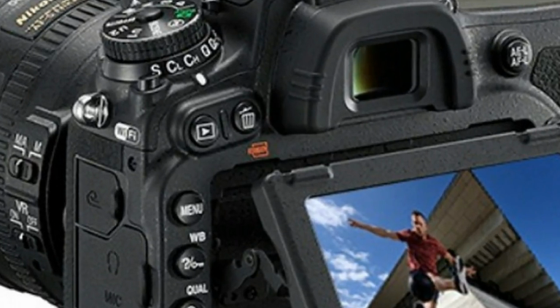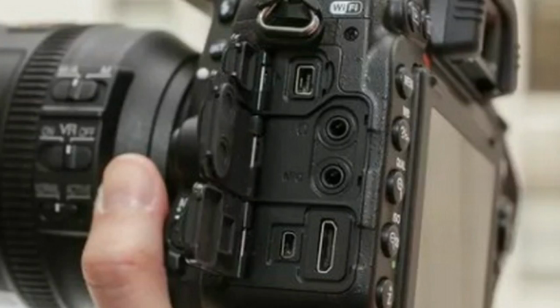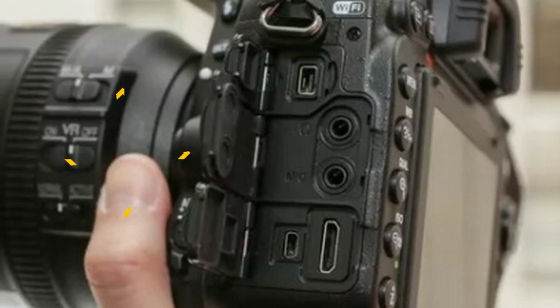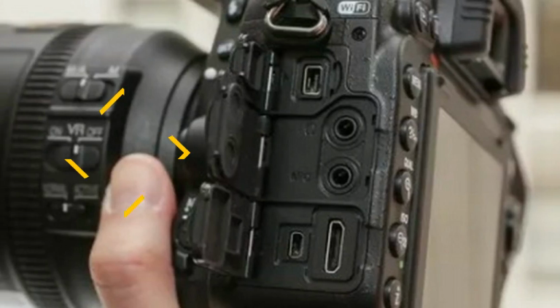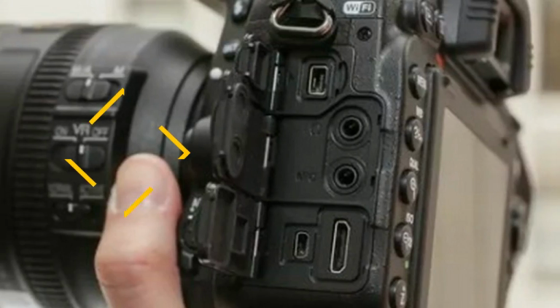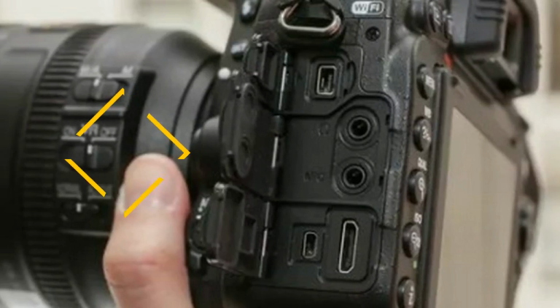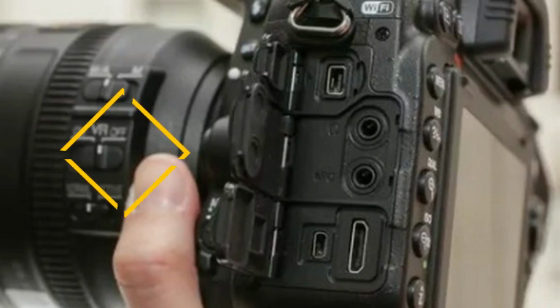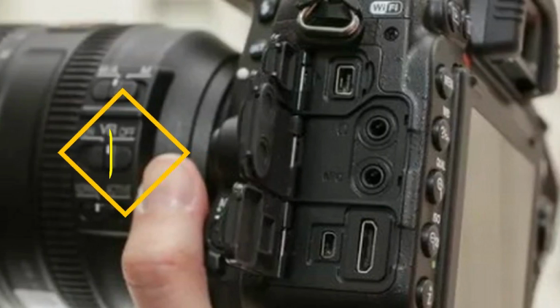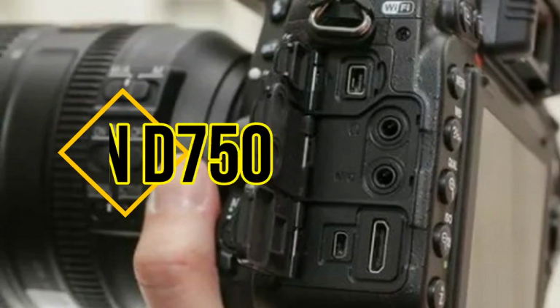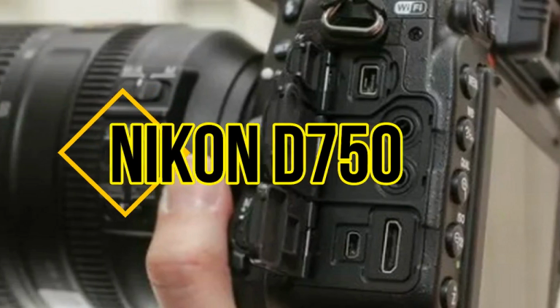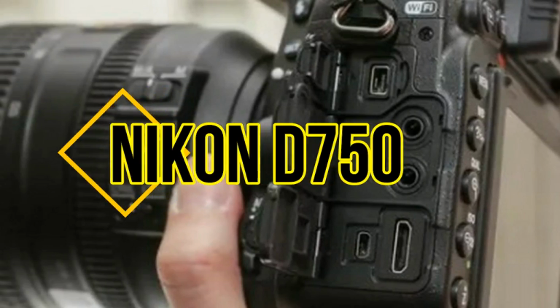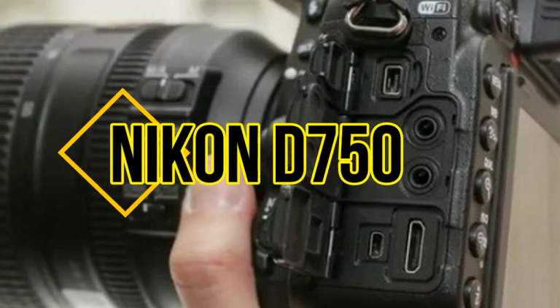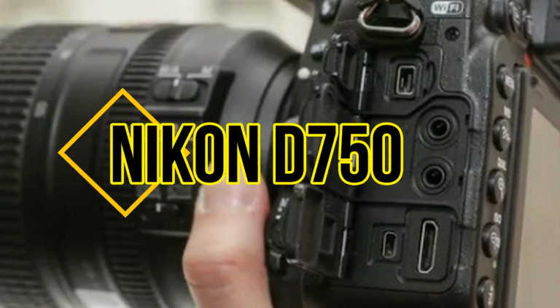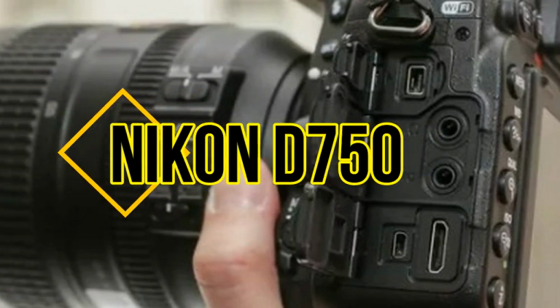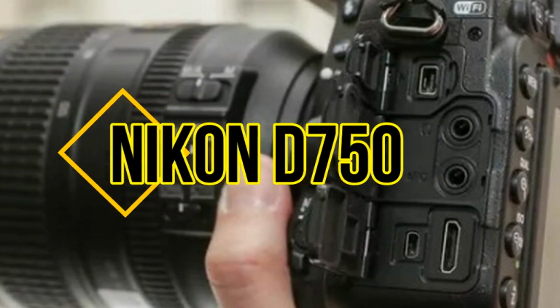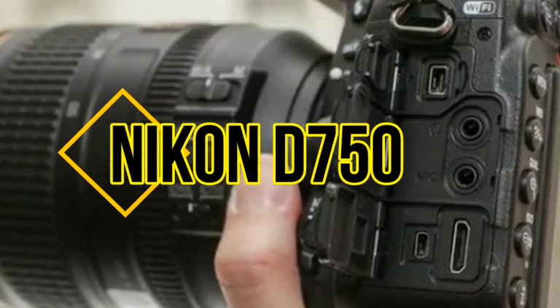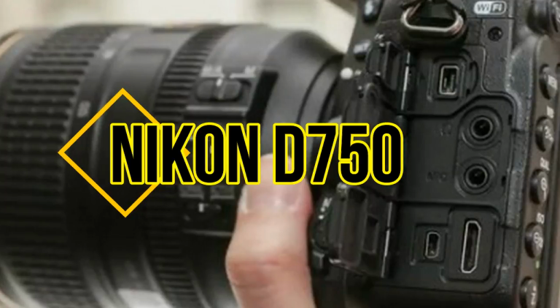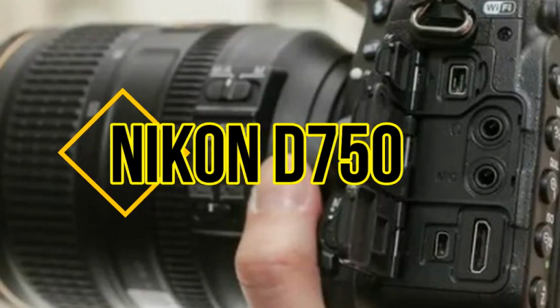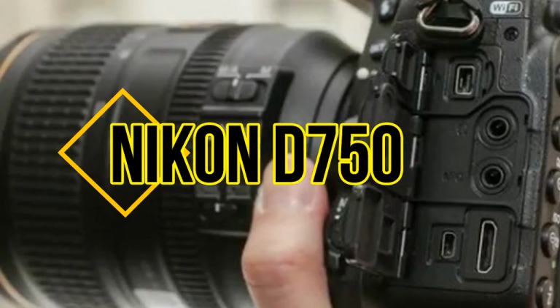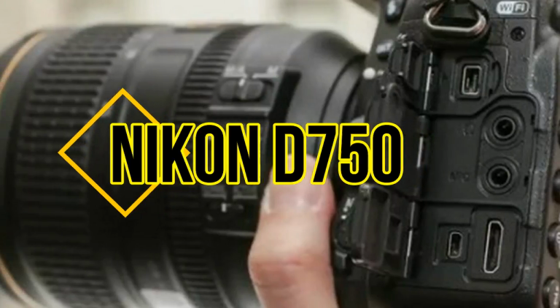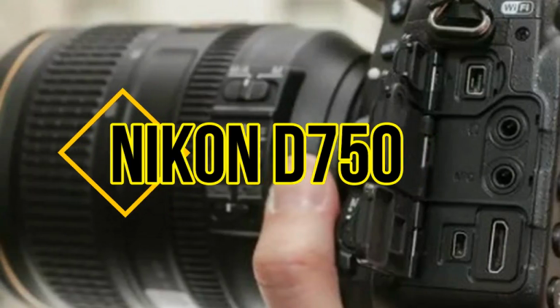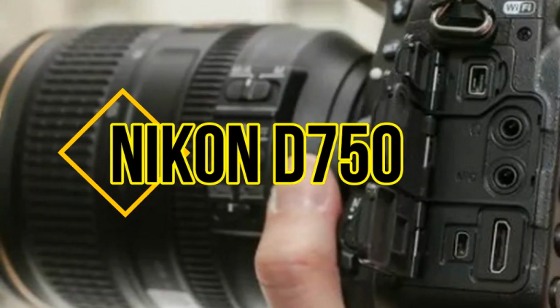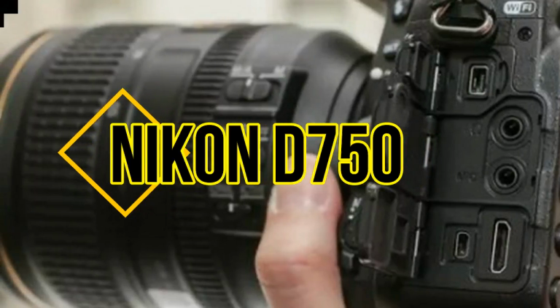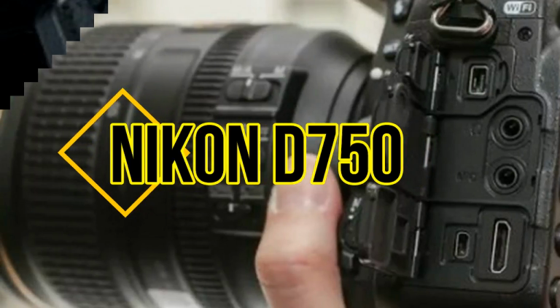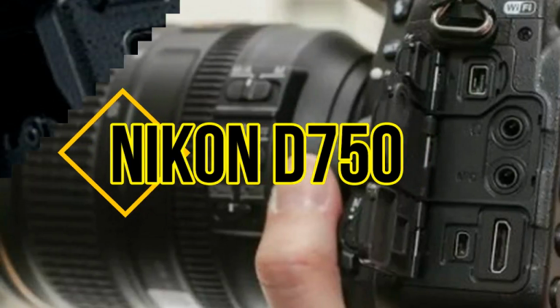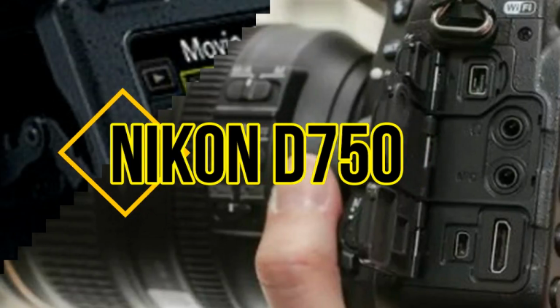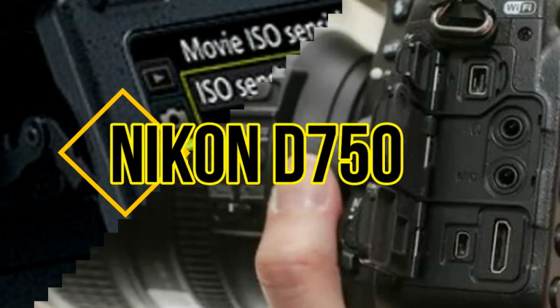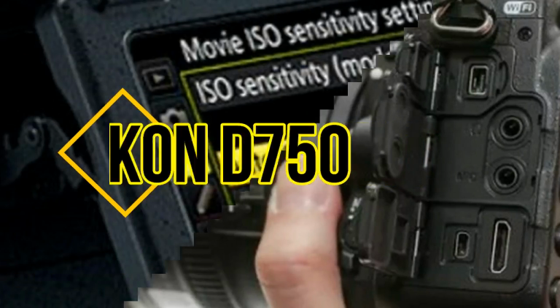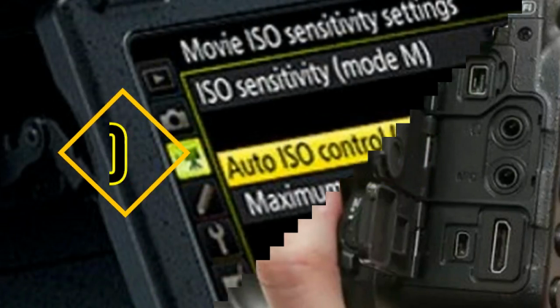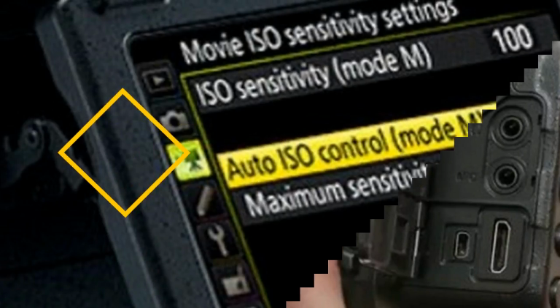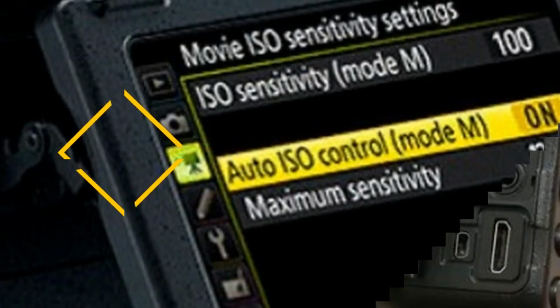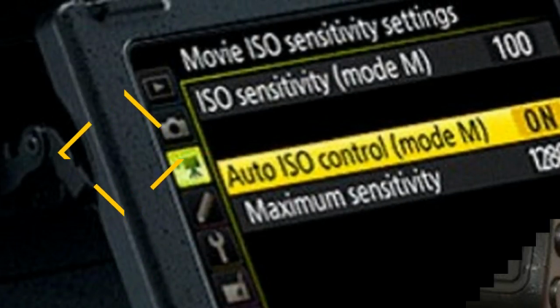Nikon D750. A full-frame DSLR packed with features for a reasonable price.